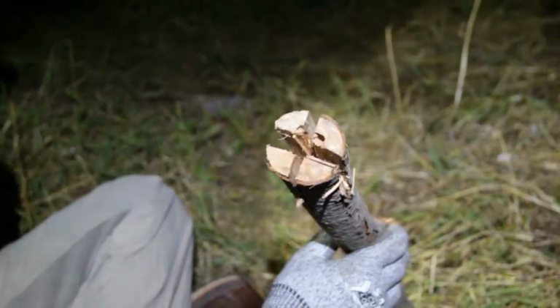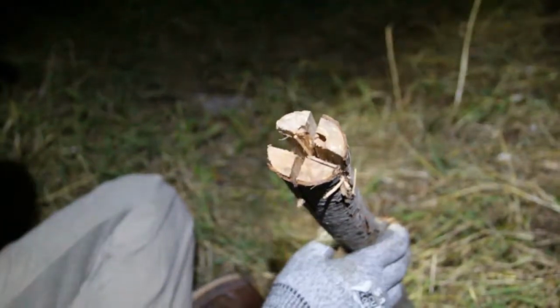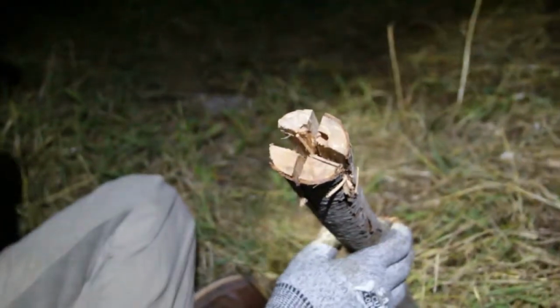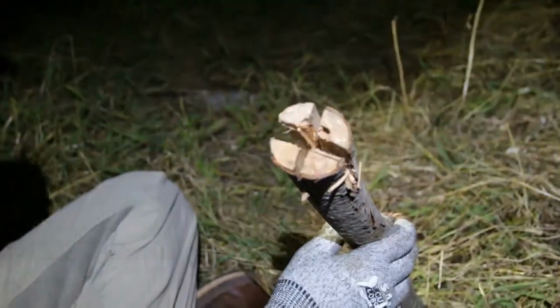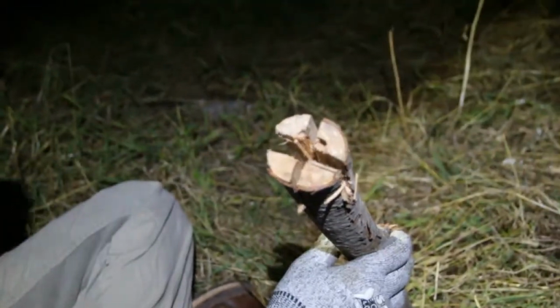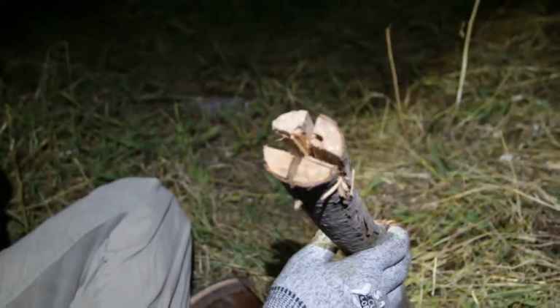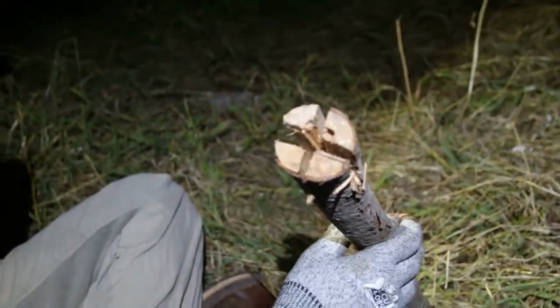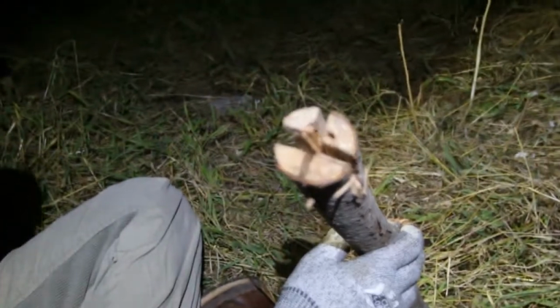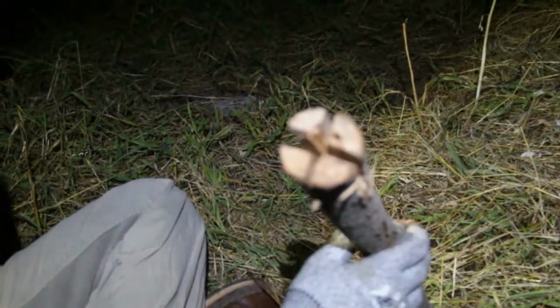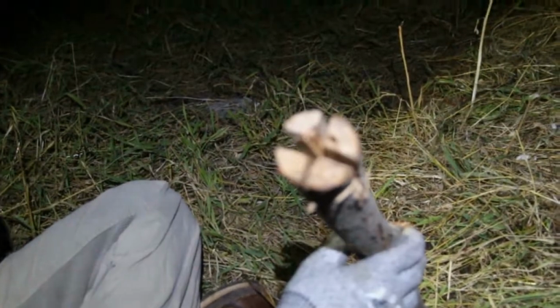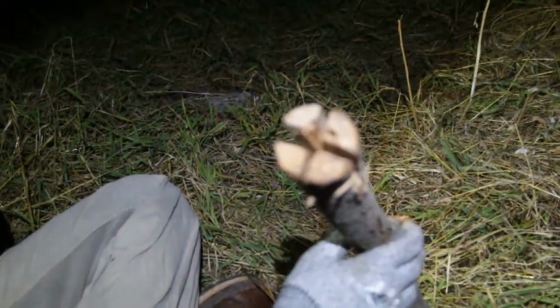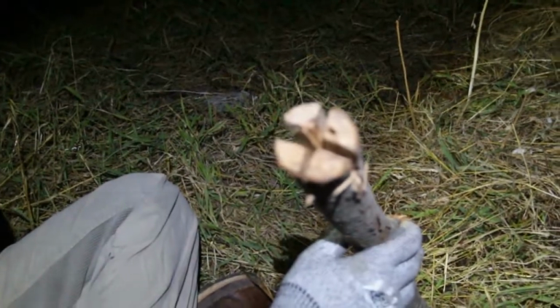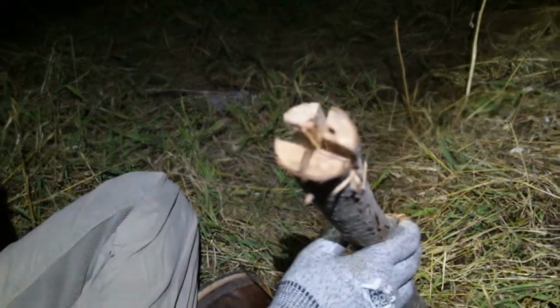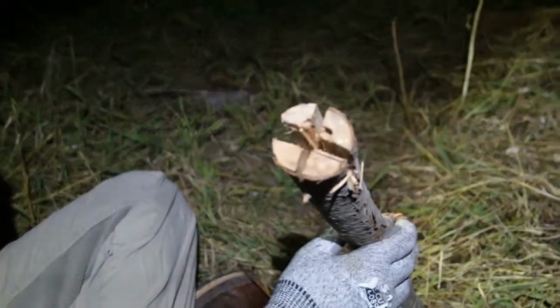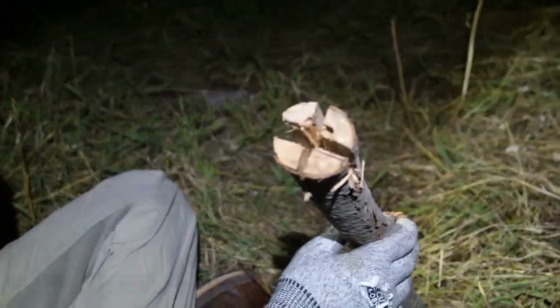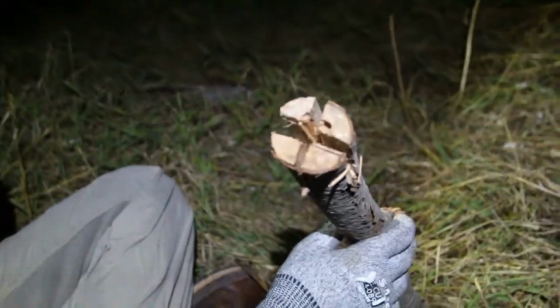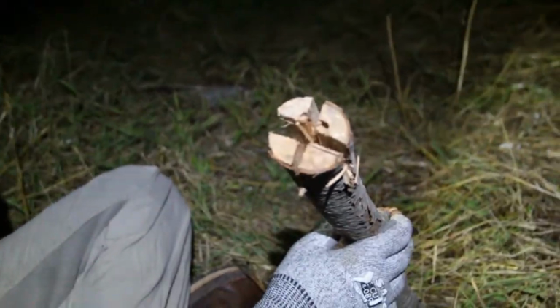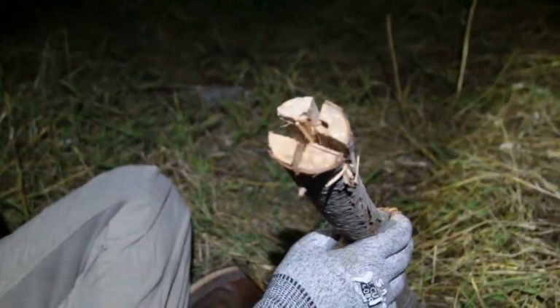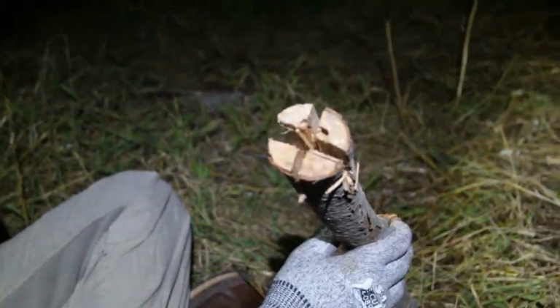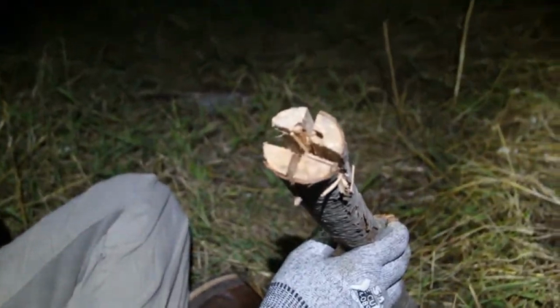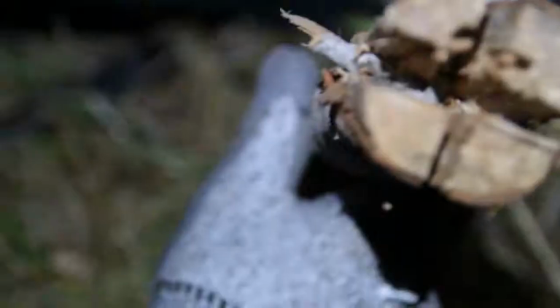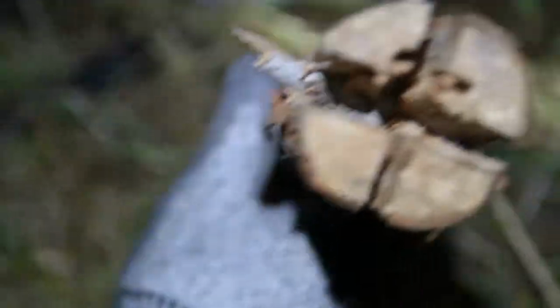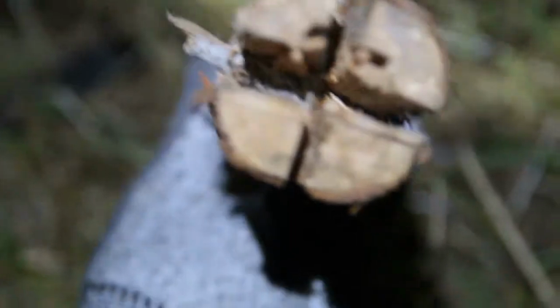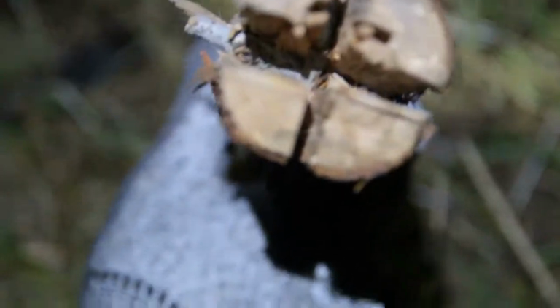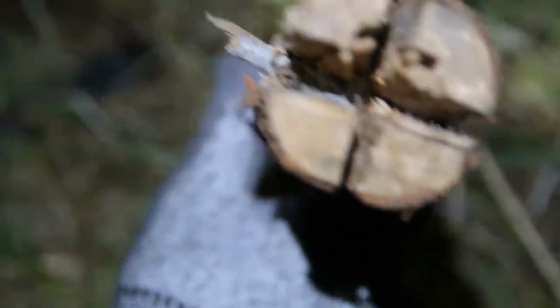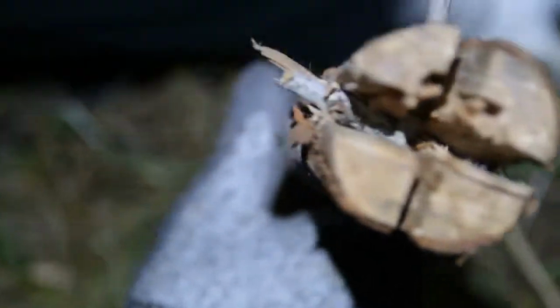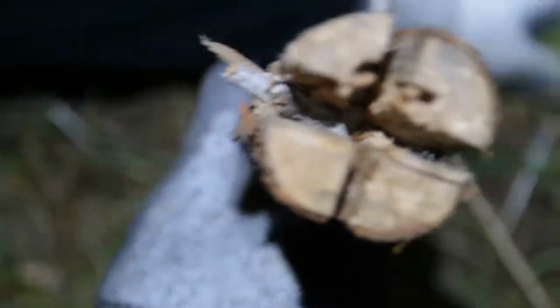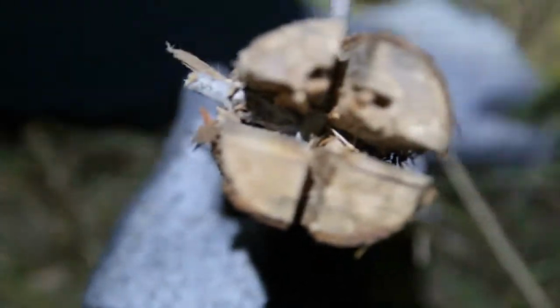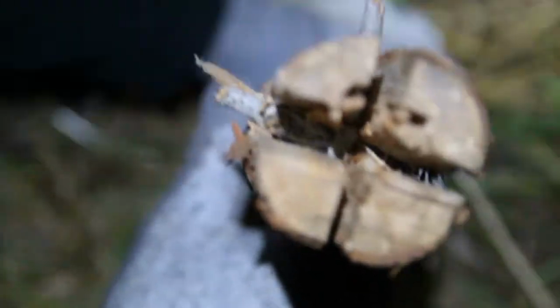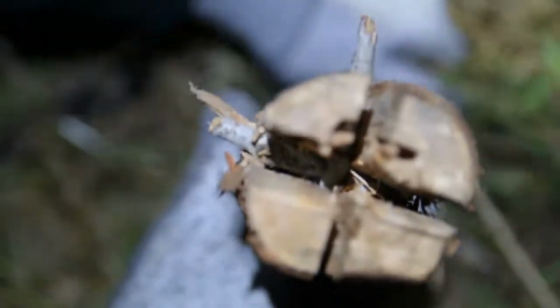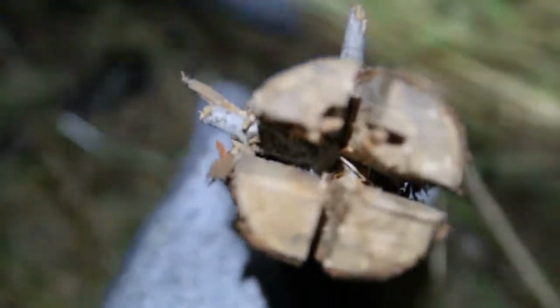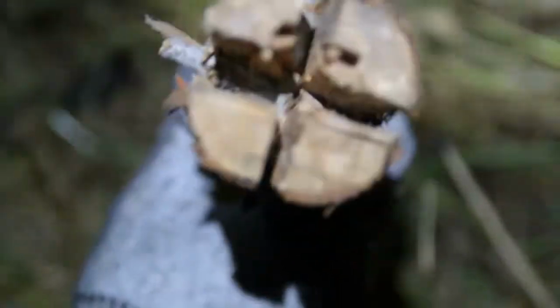And the fatwood — some pieces of fatwood as well. Two pieces of wood in there to open it up.